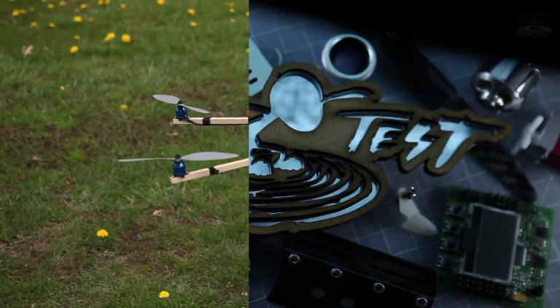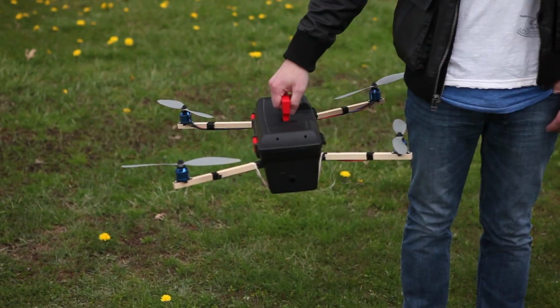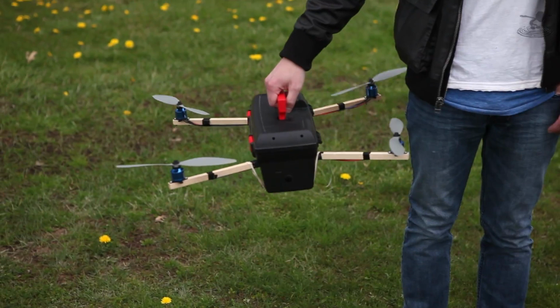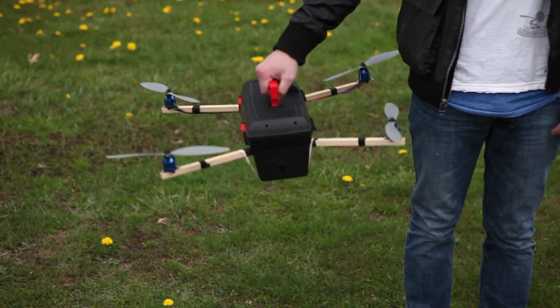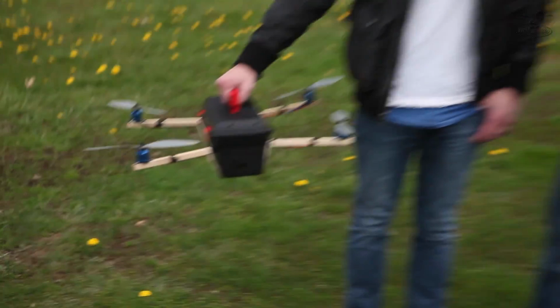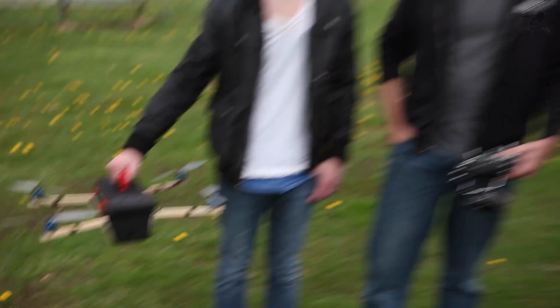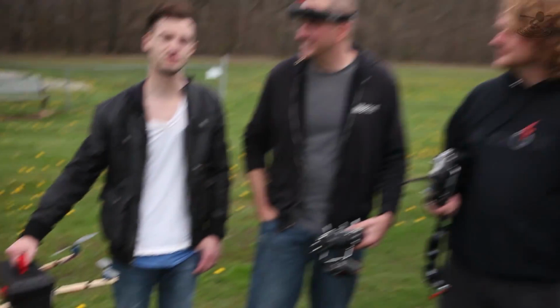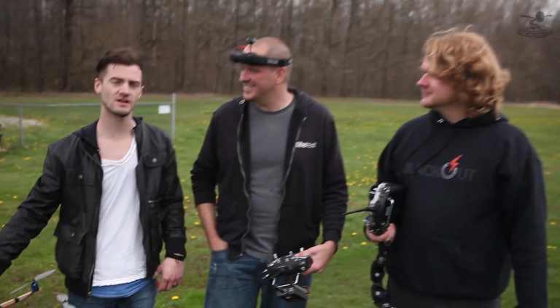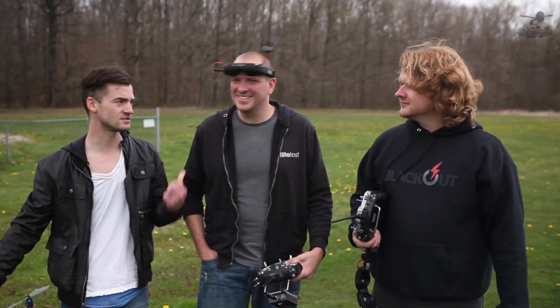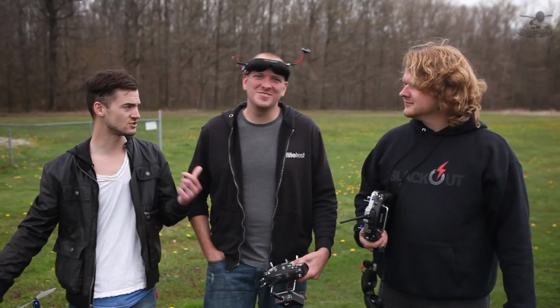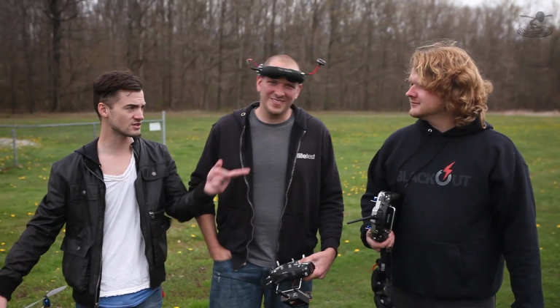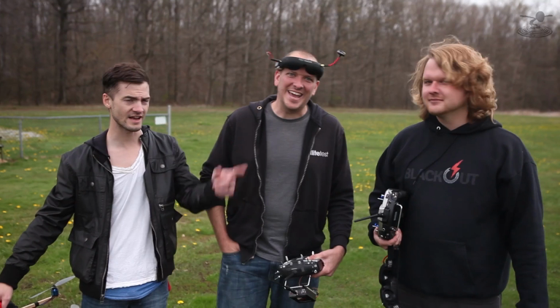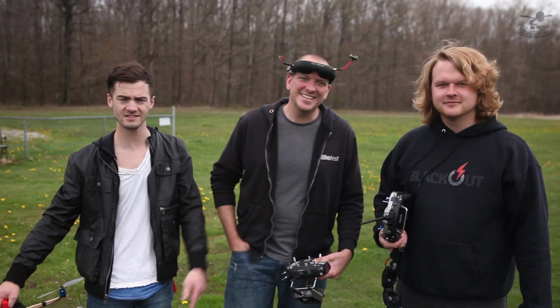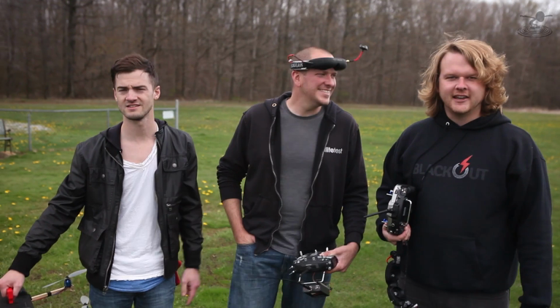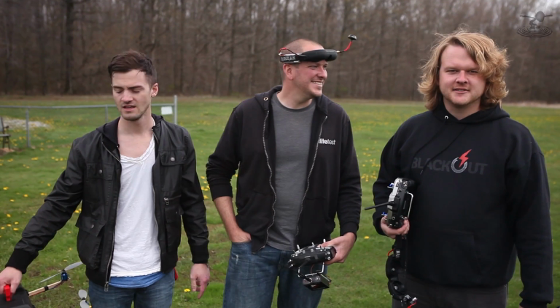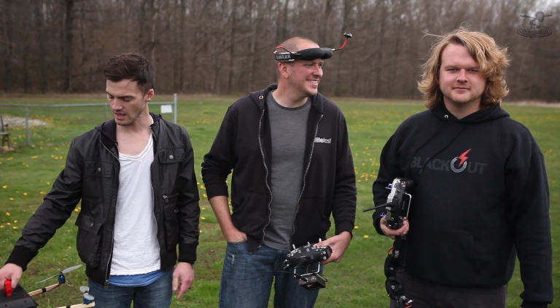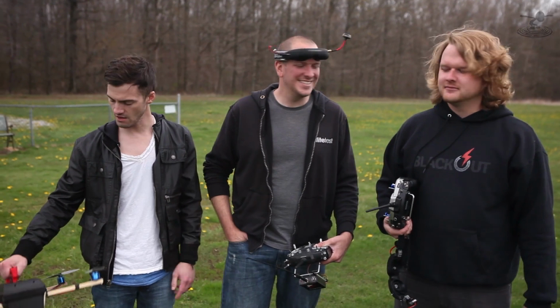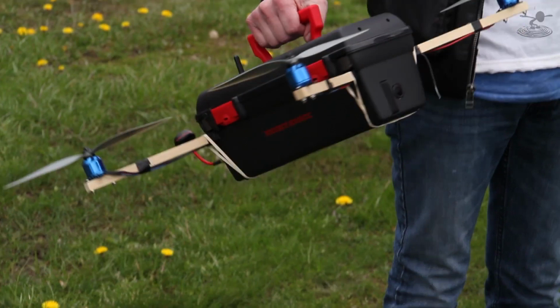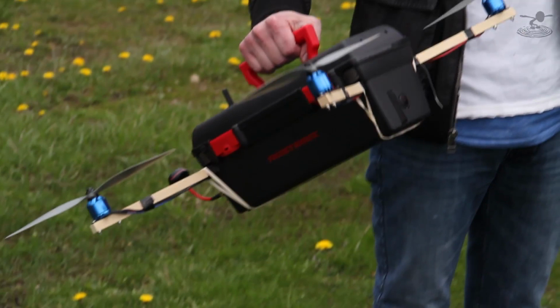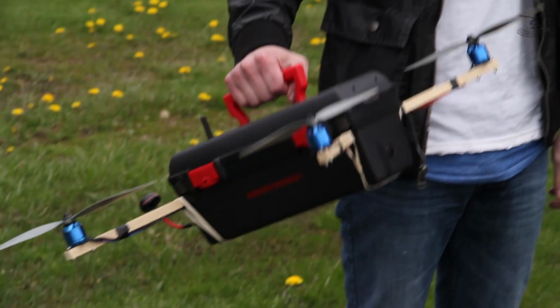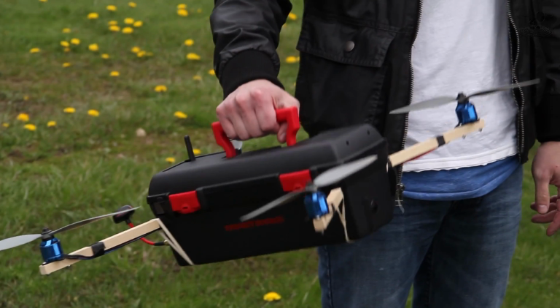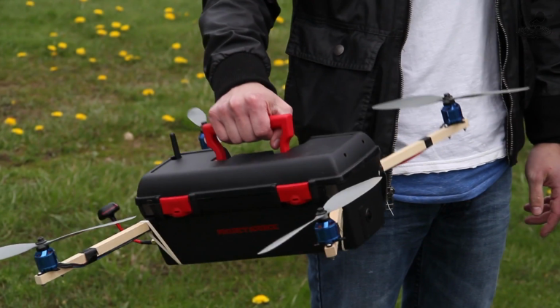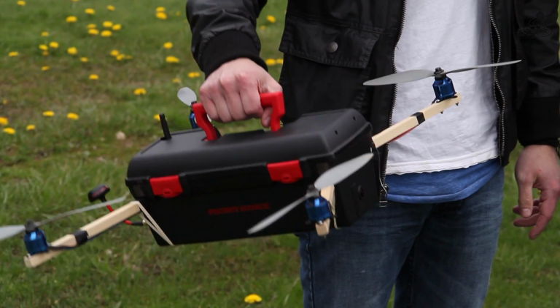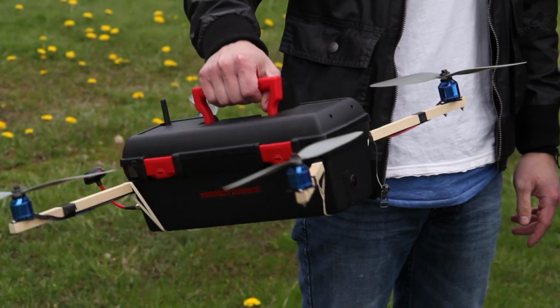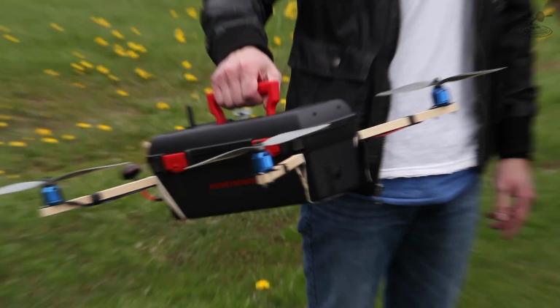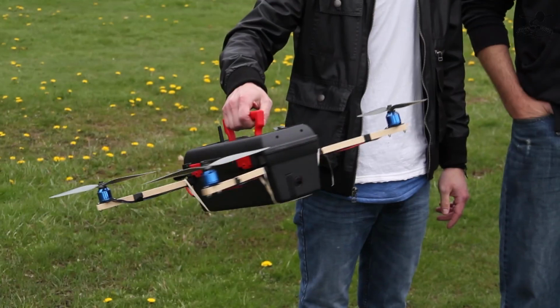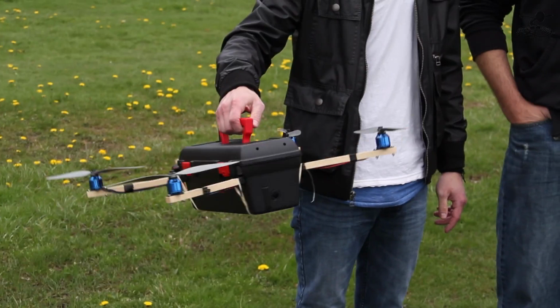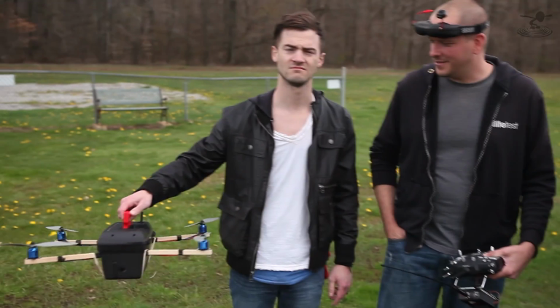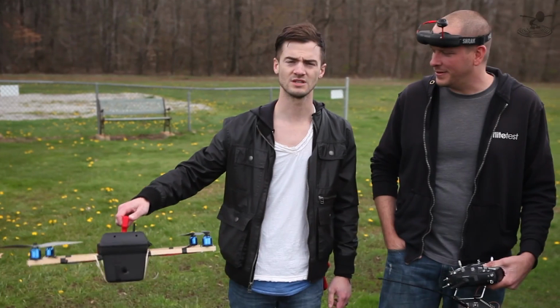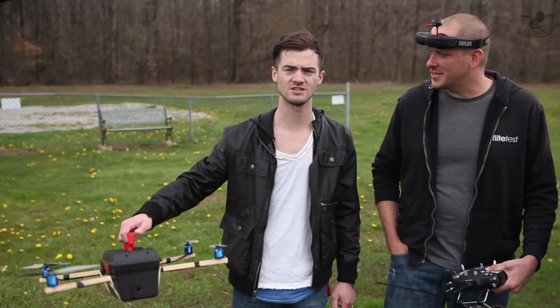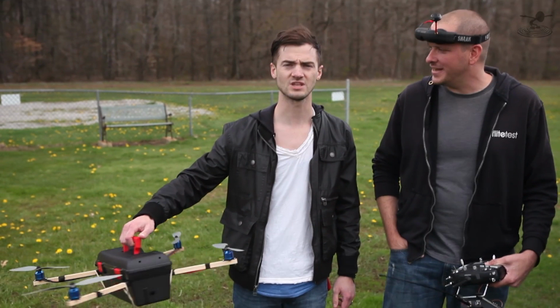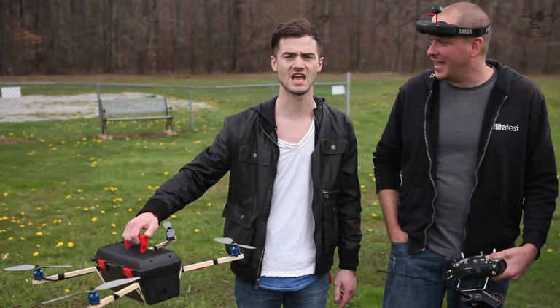Hey, welcome to Flight Test. I'm Josh. This is Josh and Alex, and we made a toolbox fly. Why? Because we can.